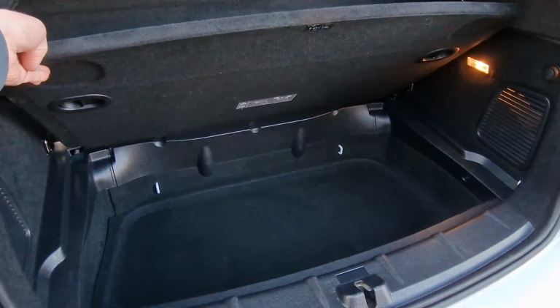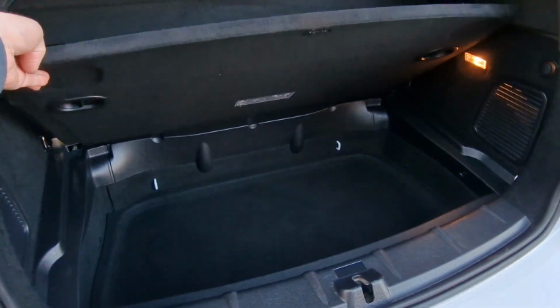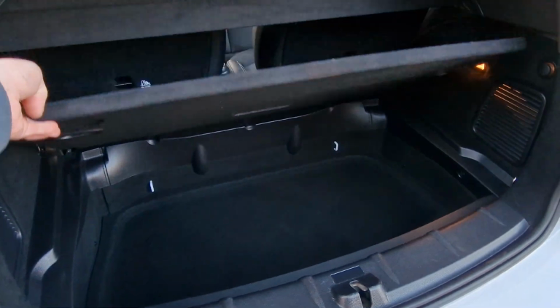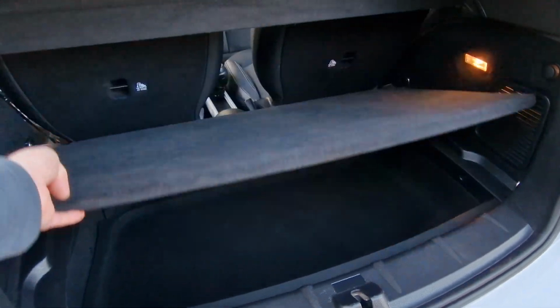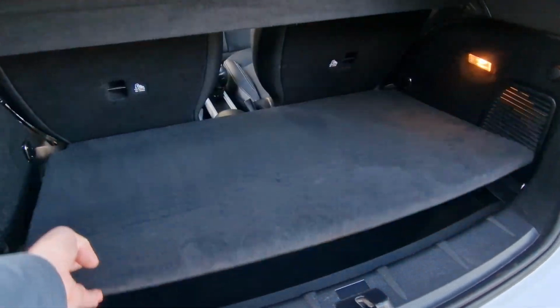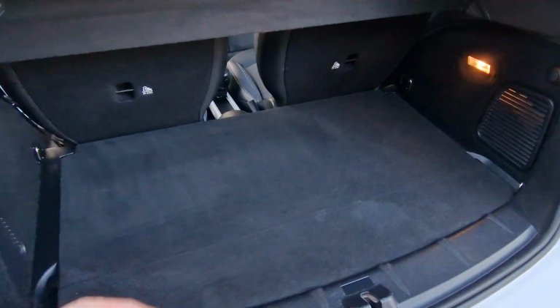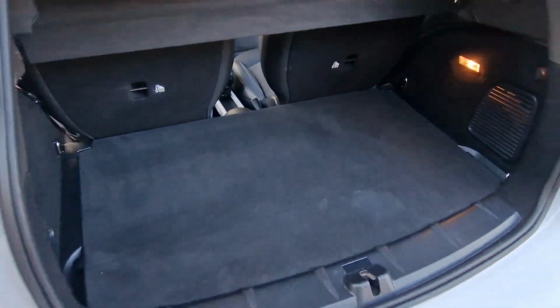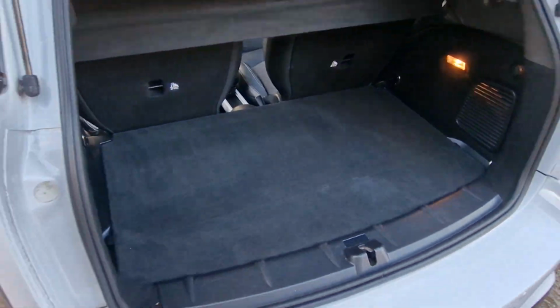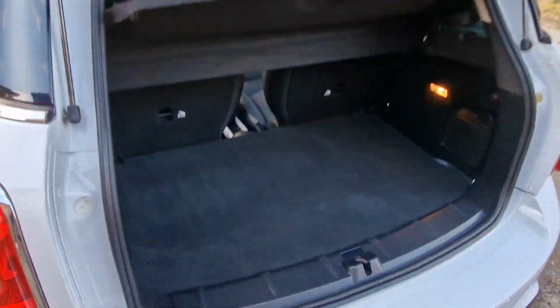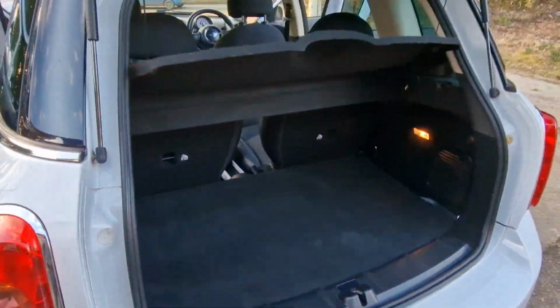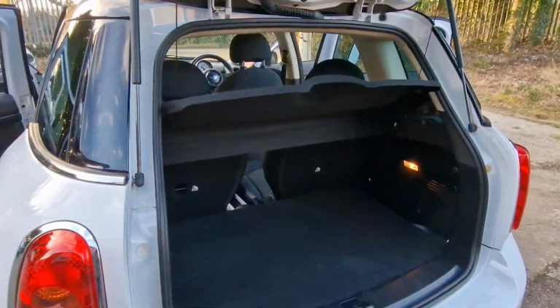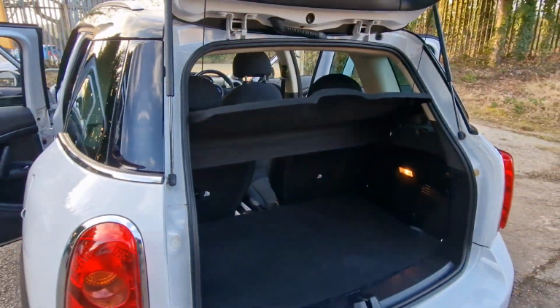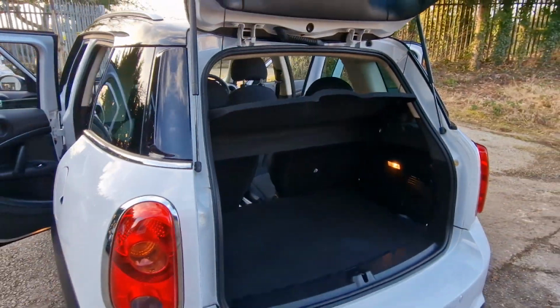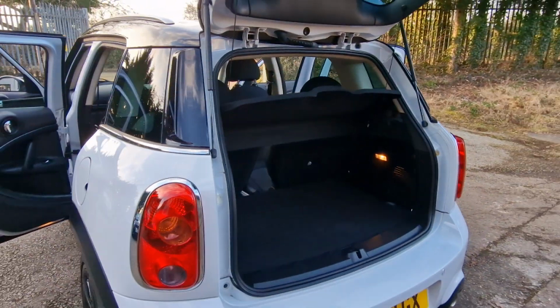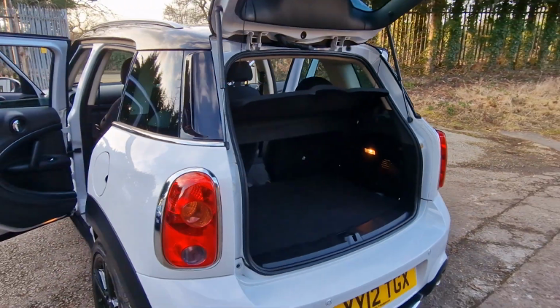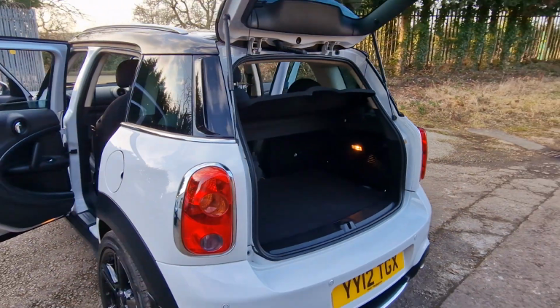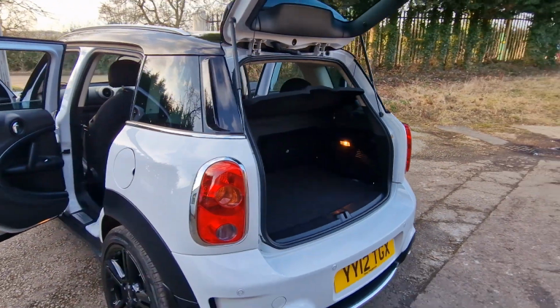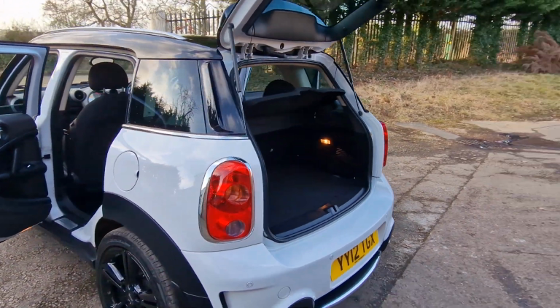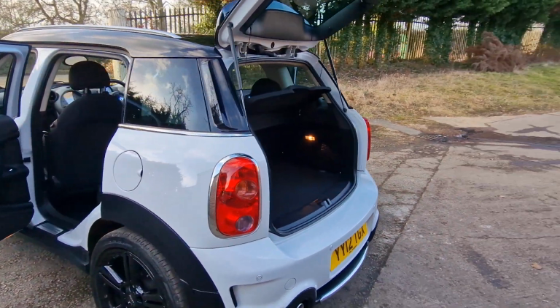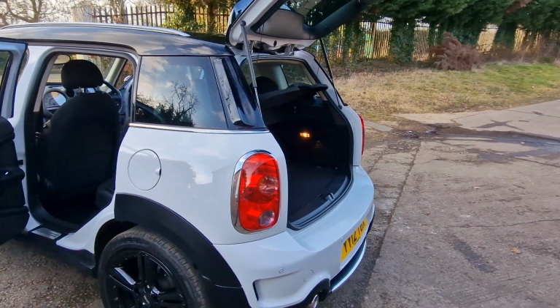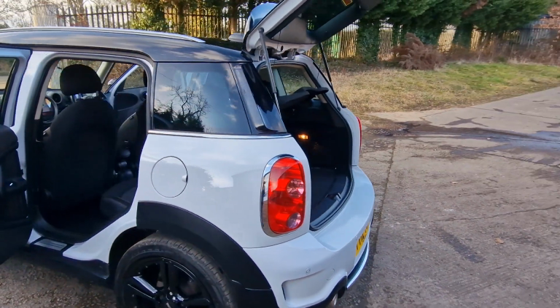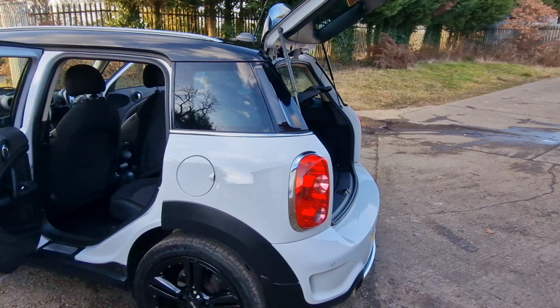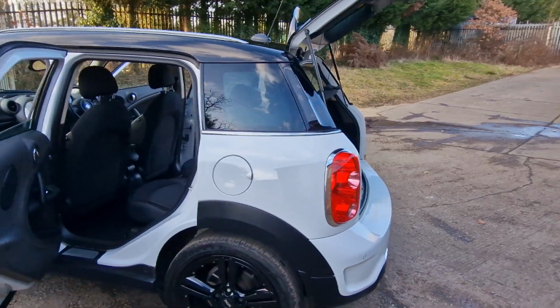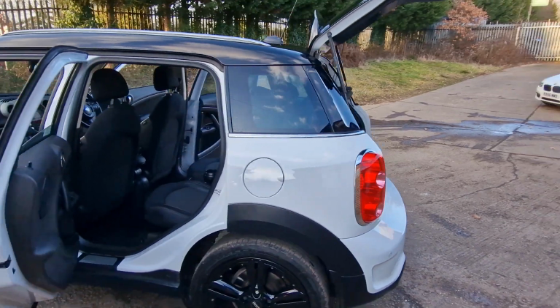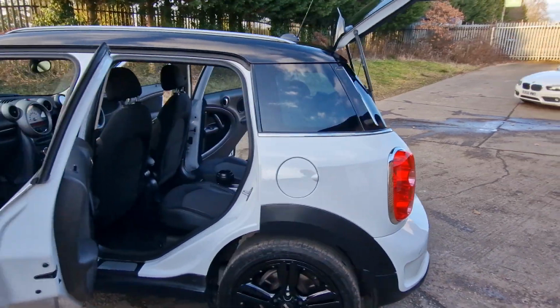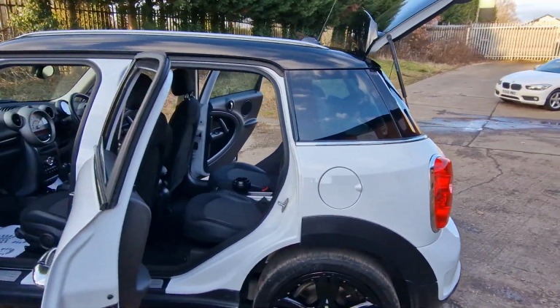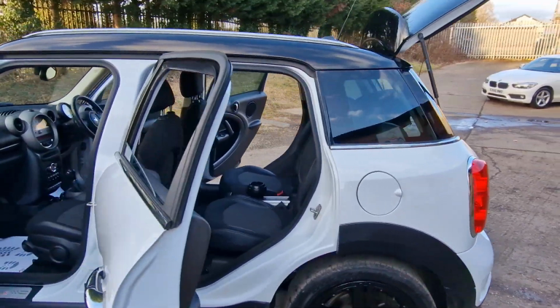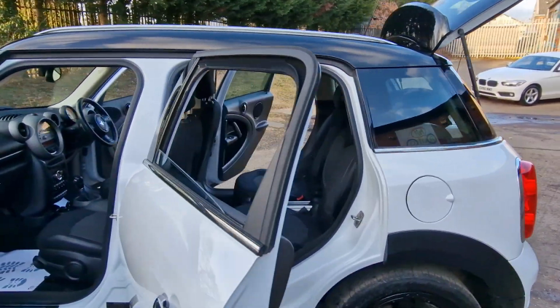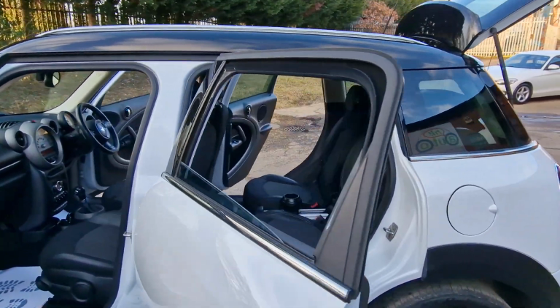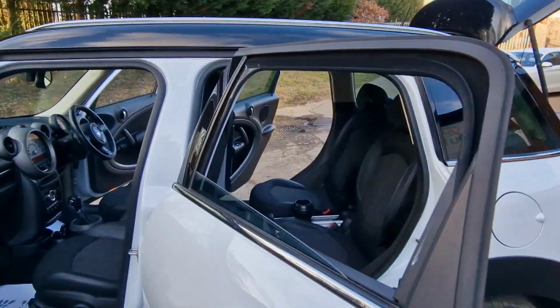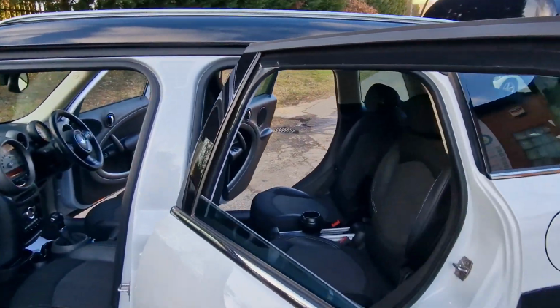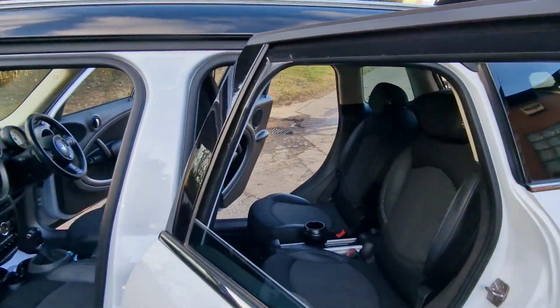Have you got a part exchange? Well, we offer the best possible price for your current car. Contact us today for an evaluation.